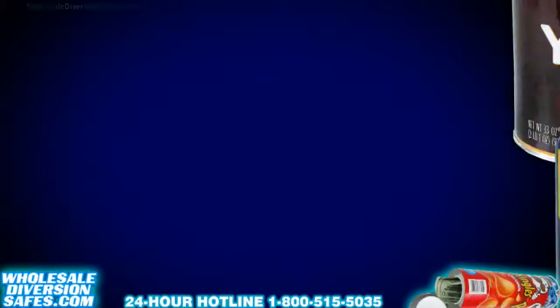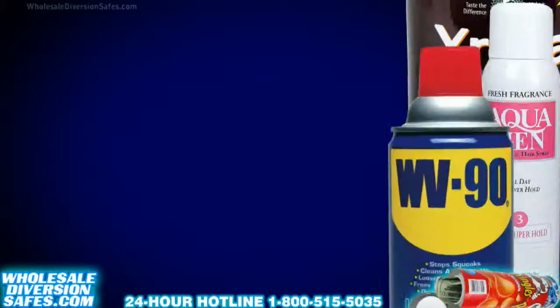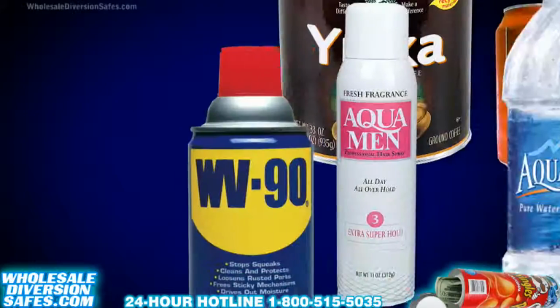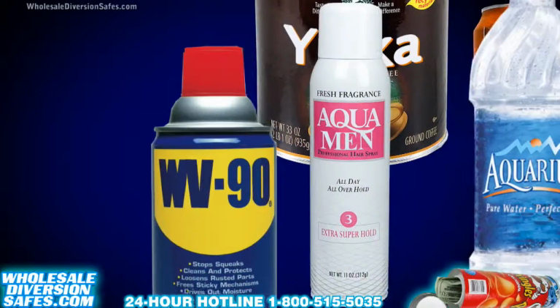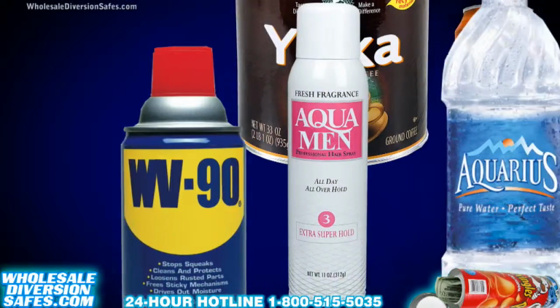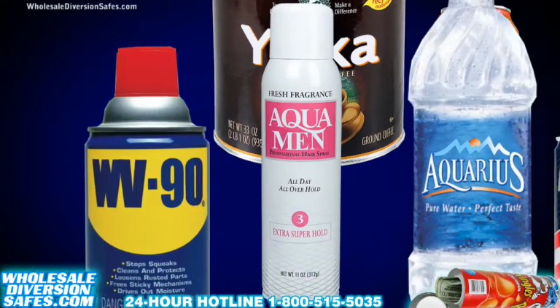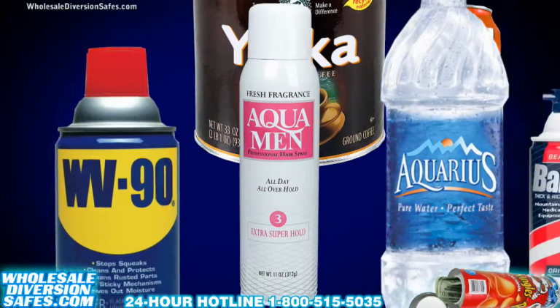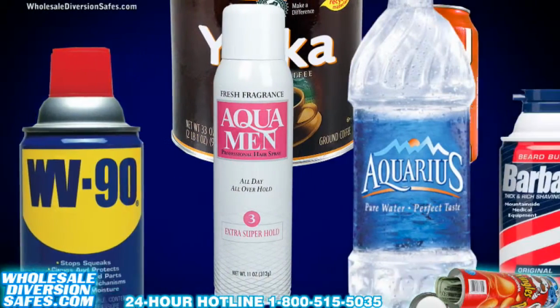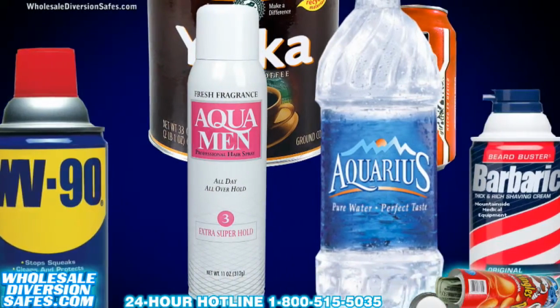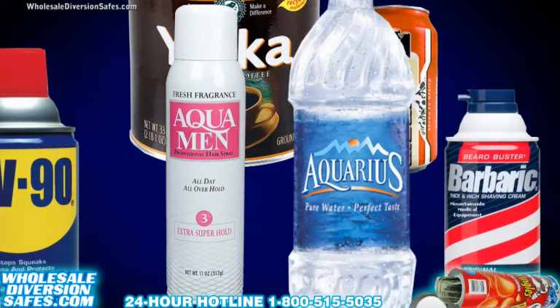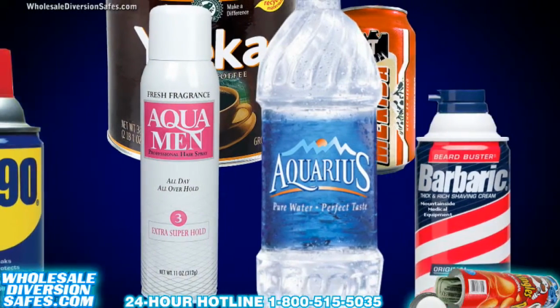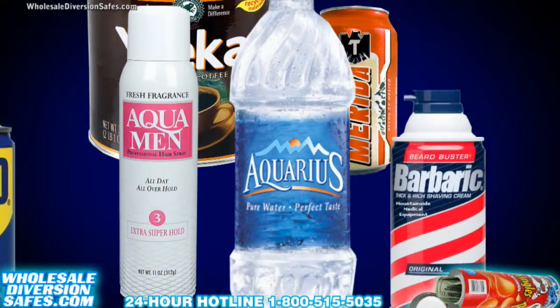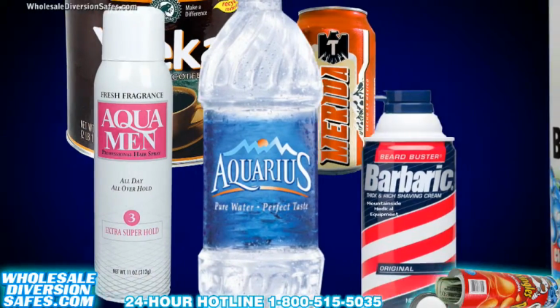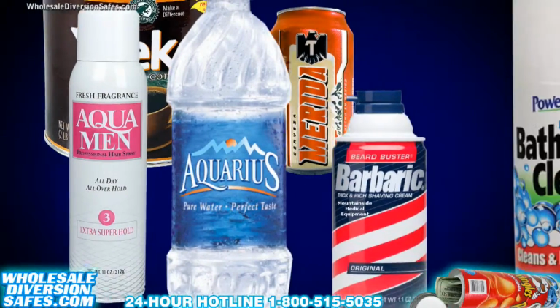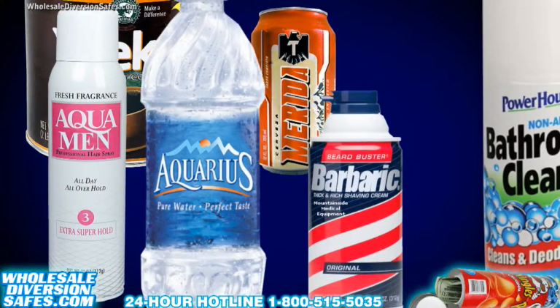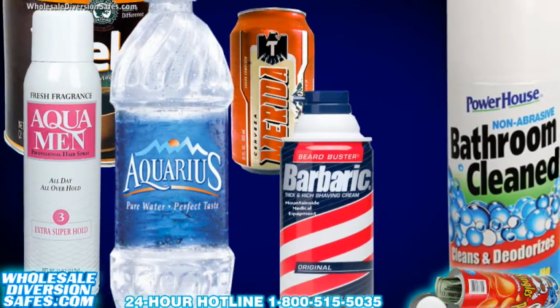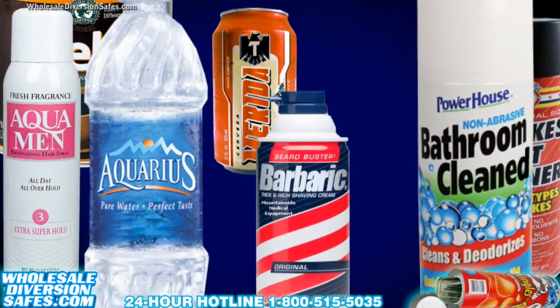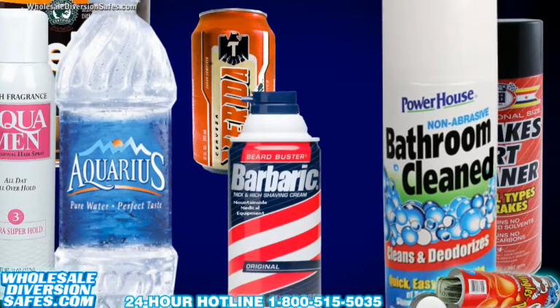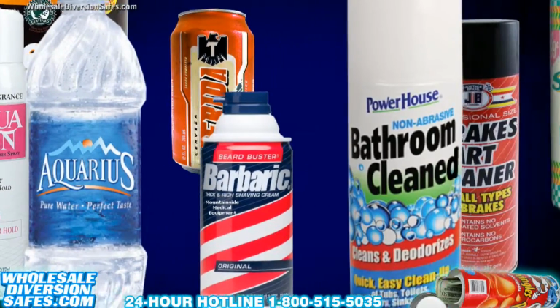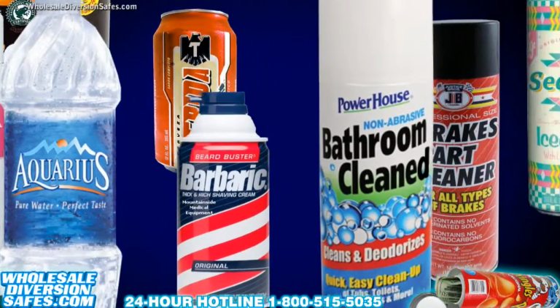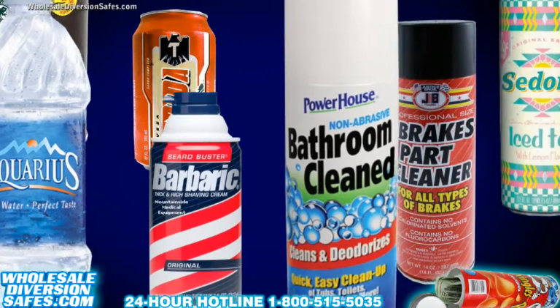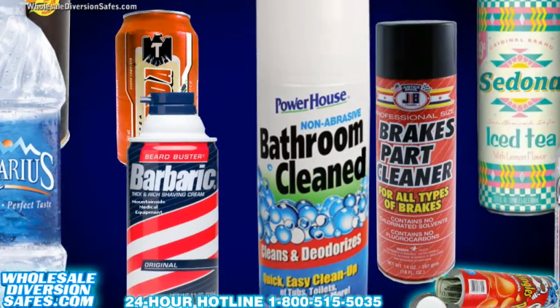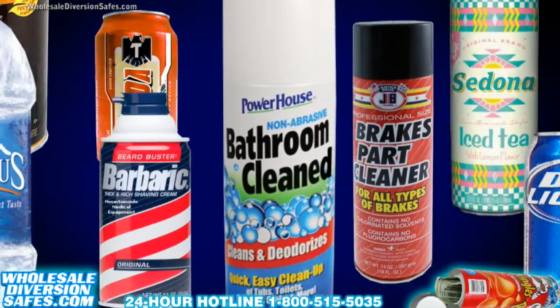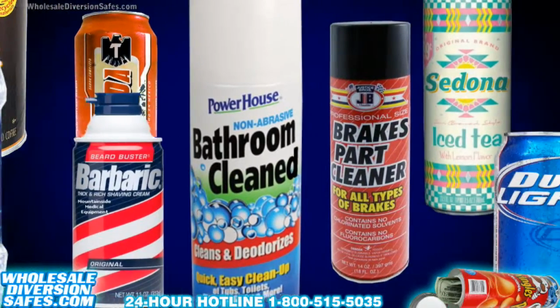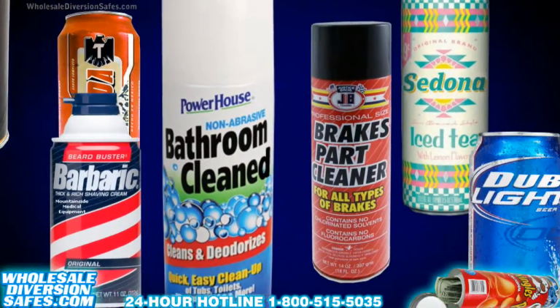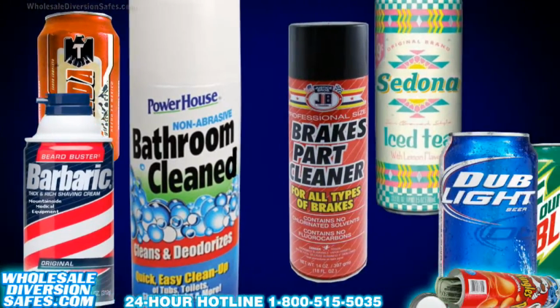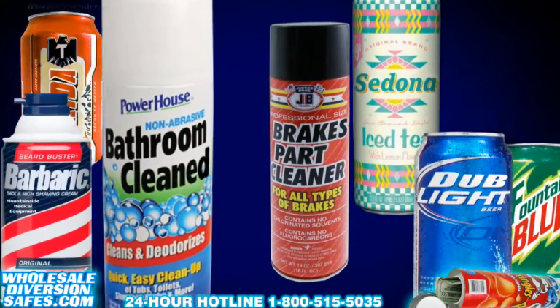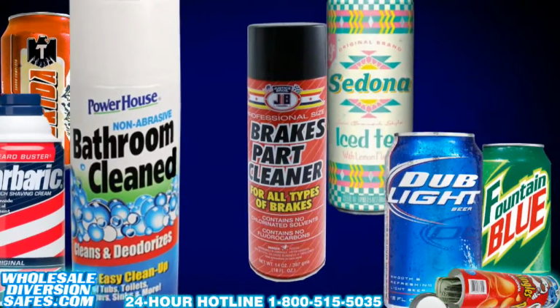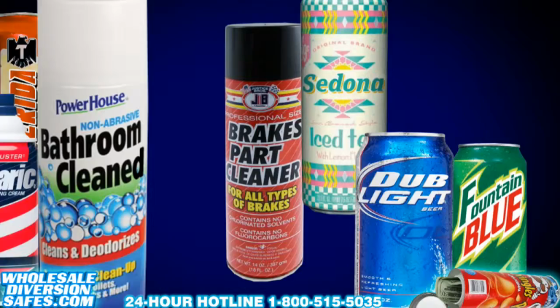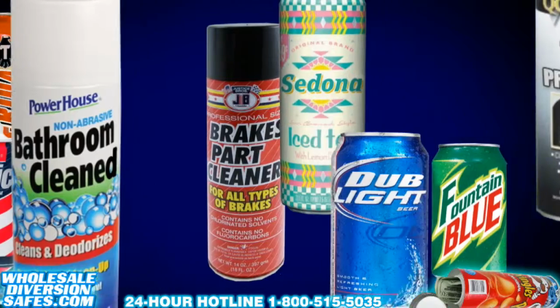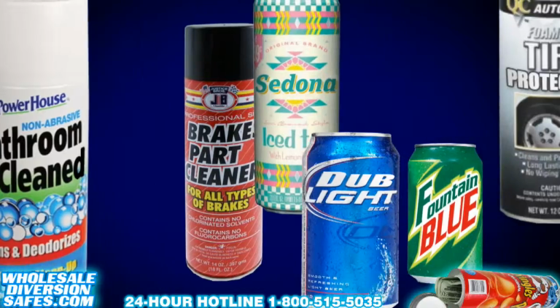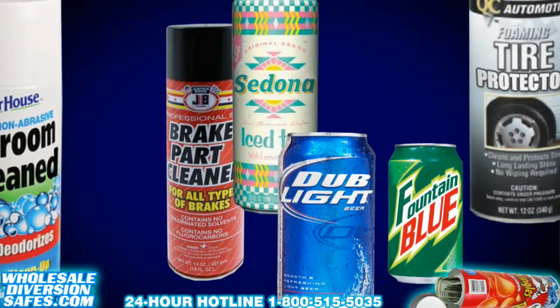Welcome to the world of stash cans. We are your direct source for stash cans worldwide.